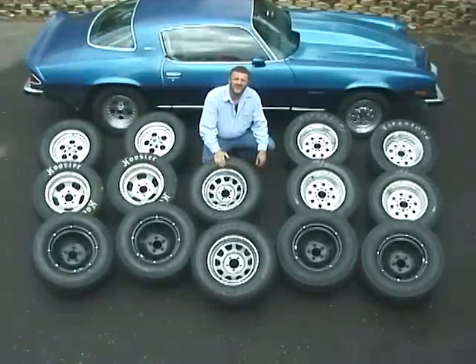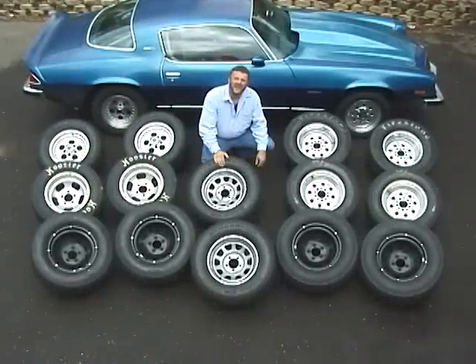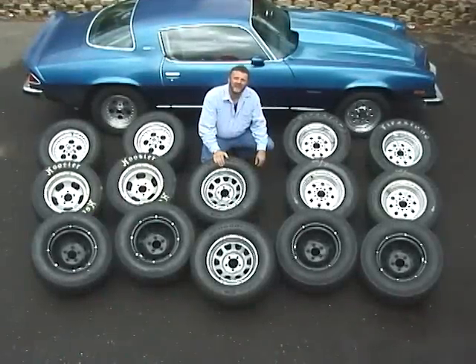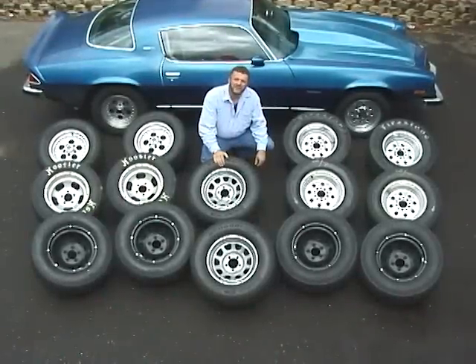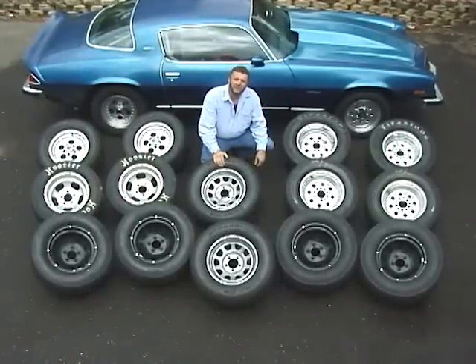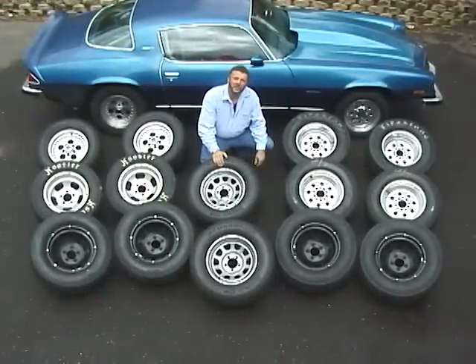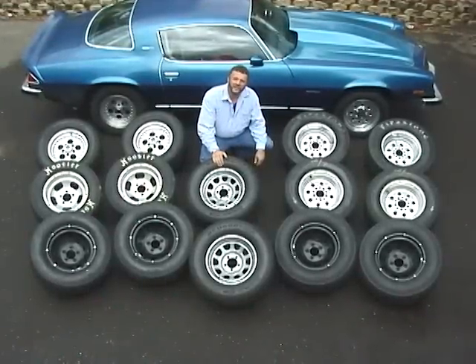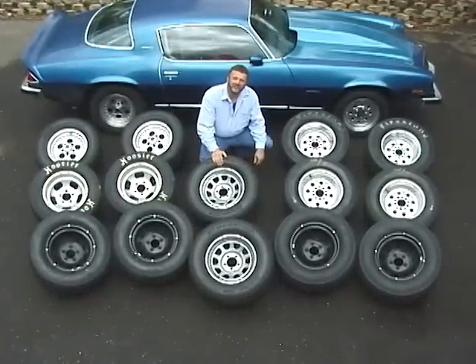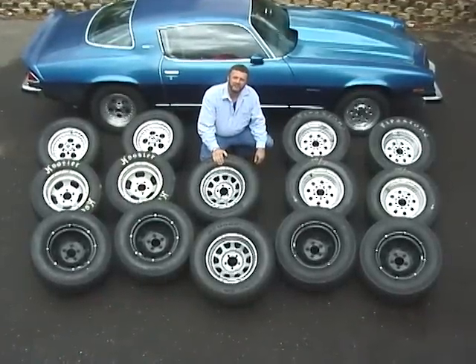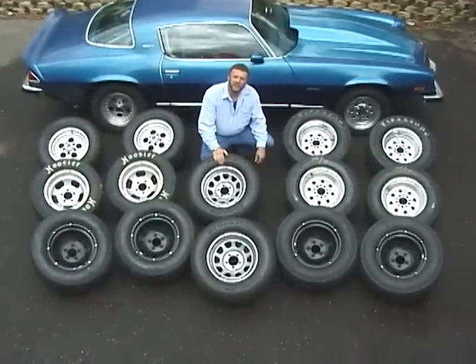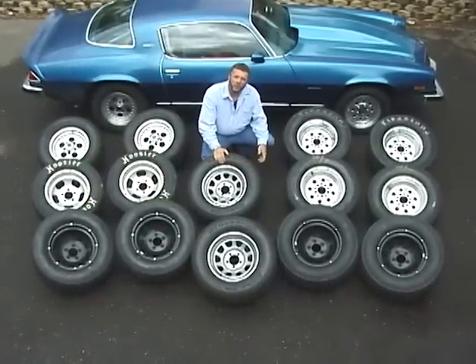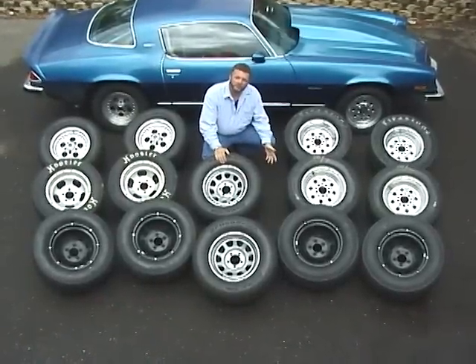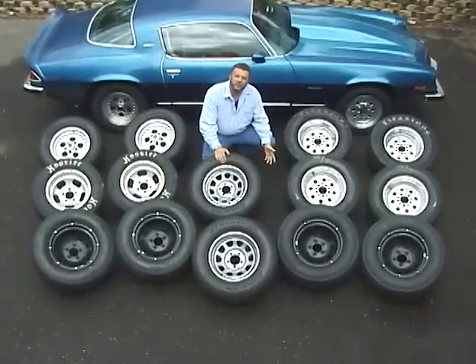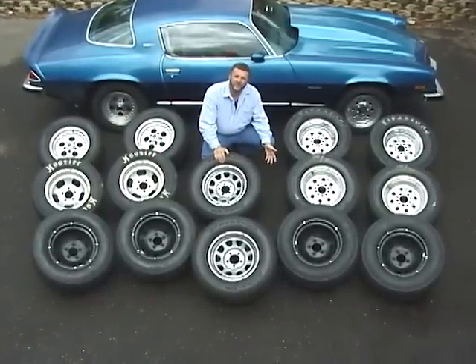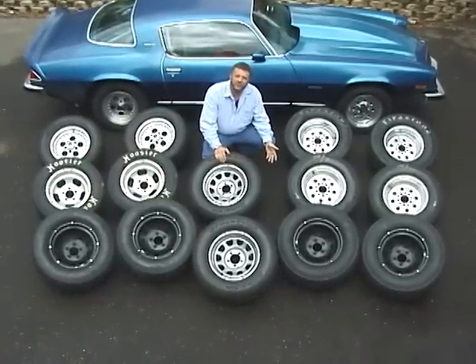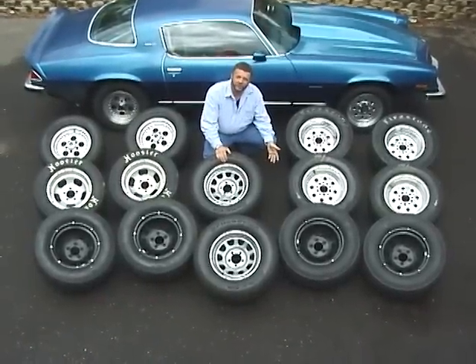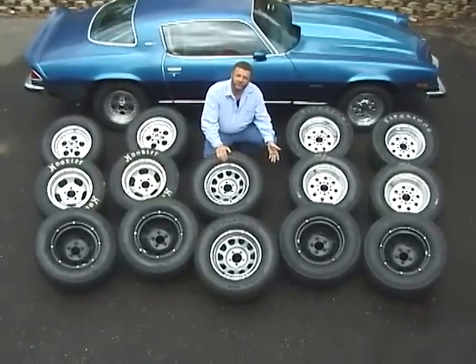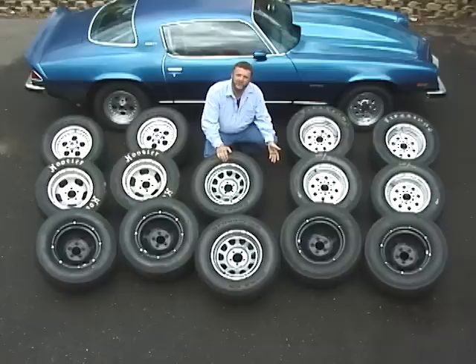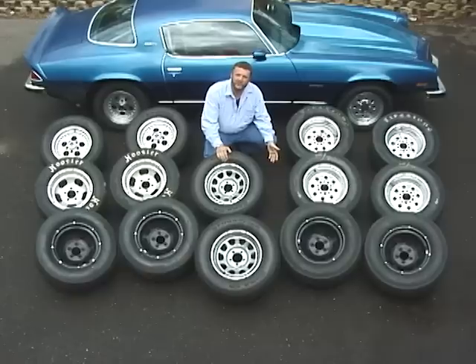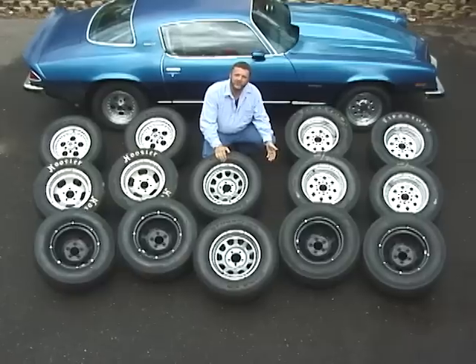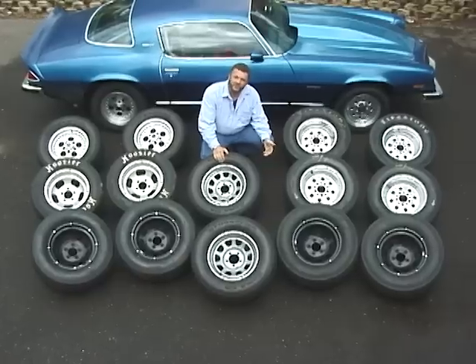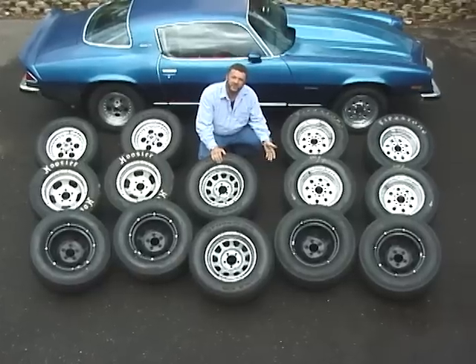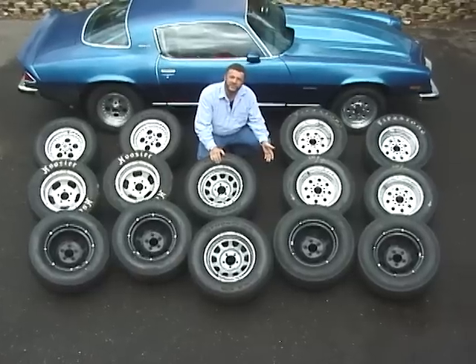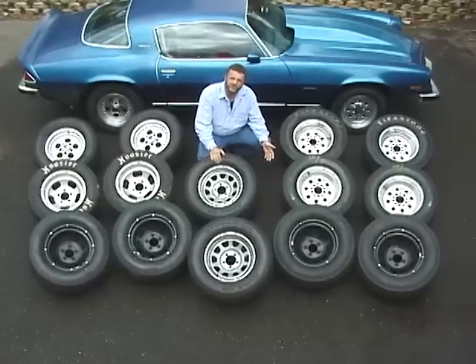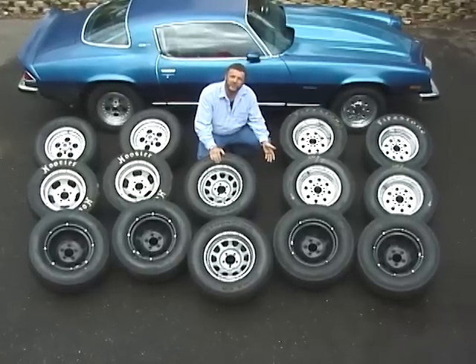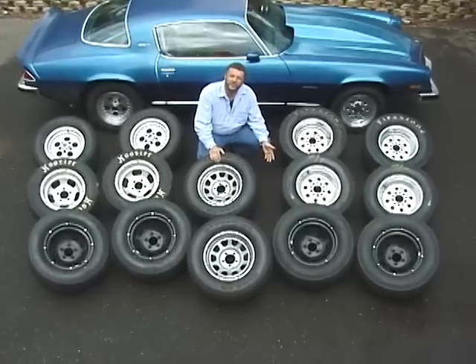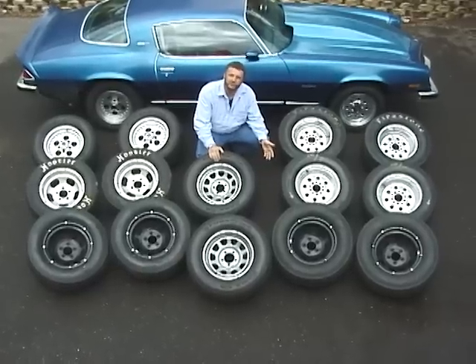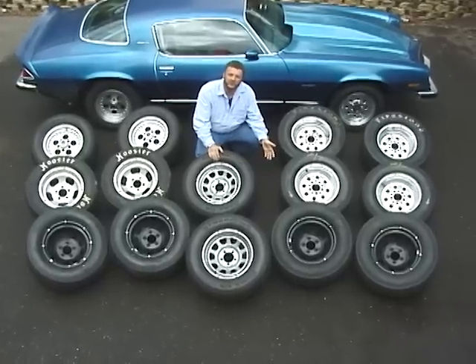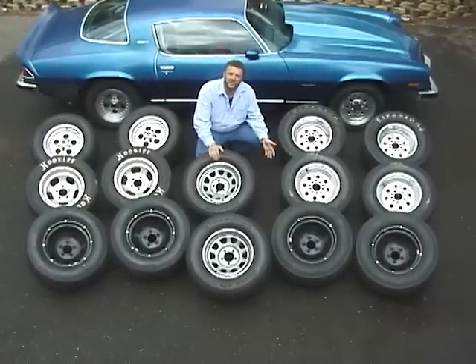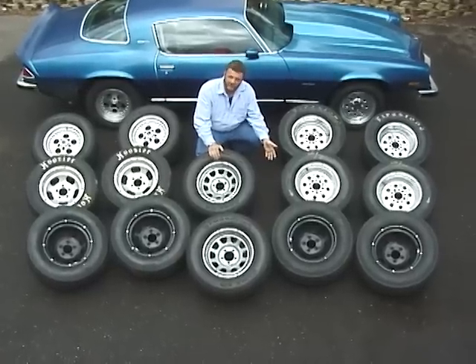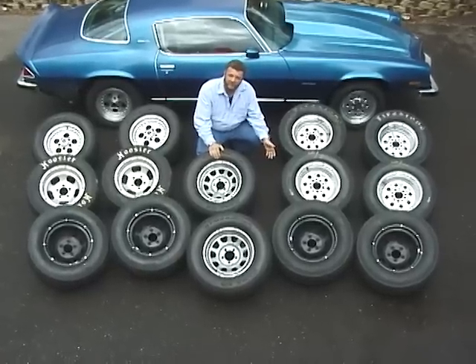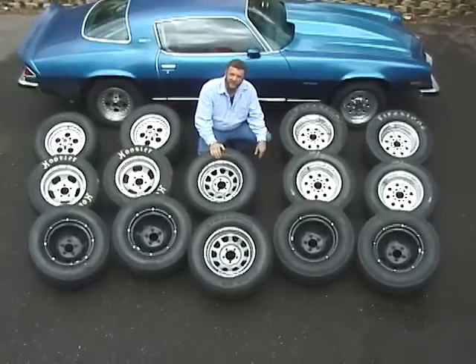Hi, I'm Rick Avernale. Welcome to our next in a series of videos. This is the DOT Drag Tire Test Video.